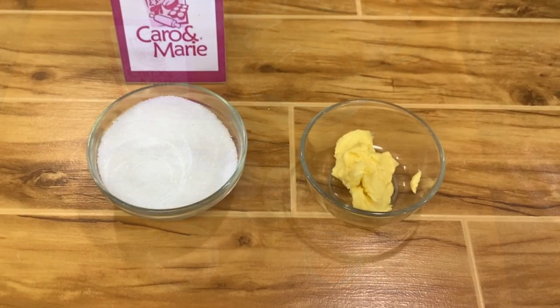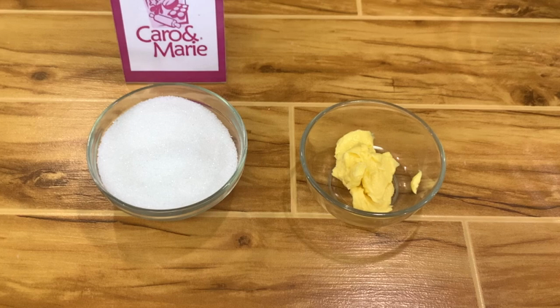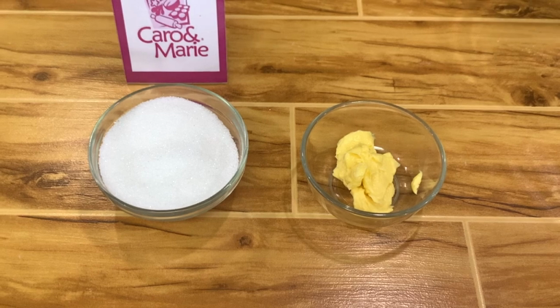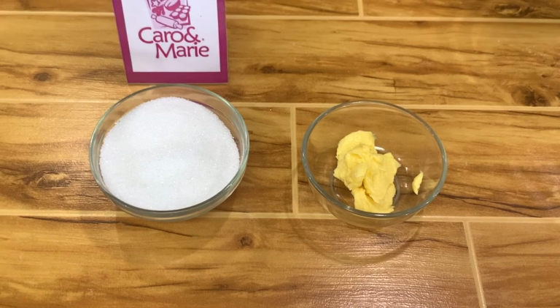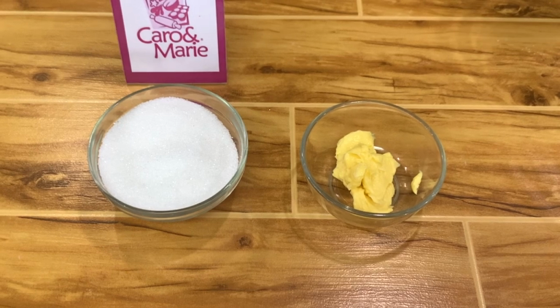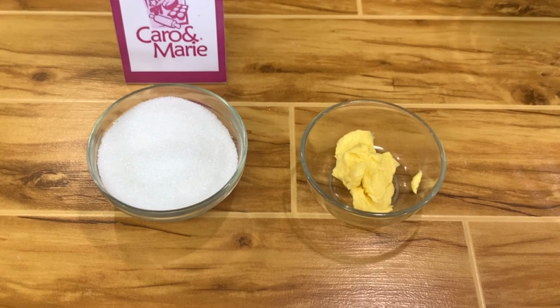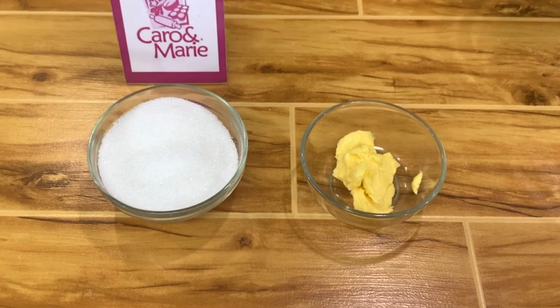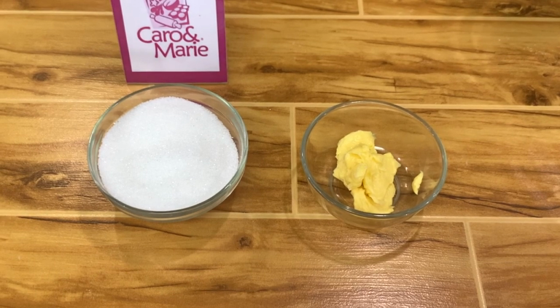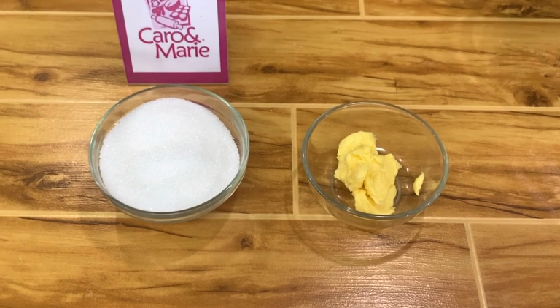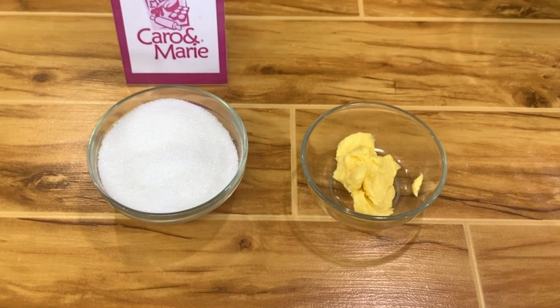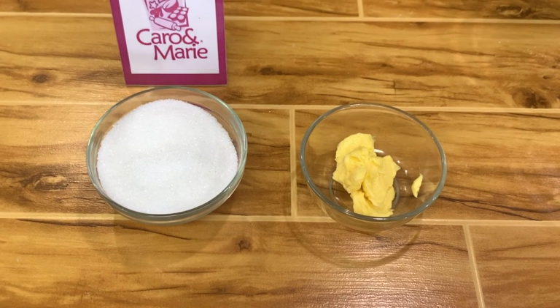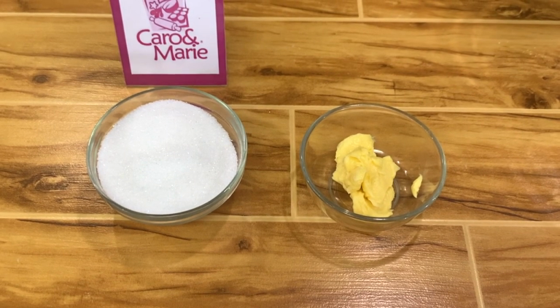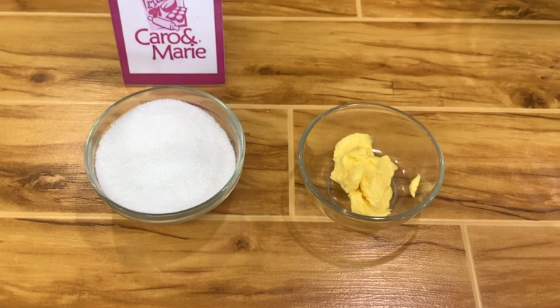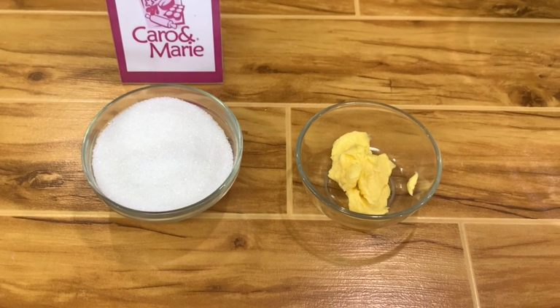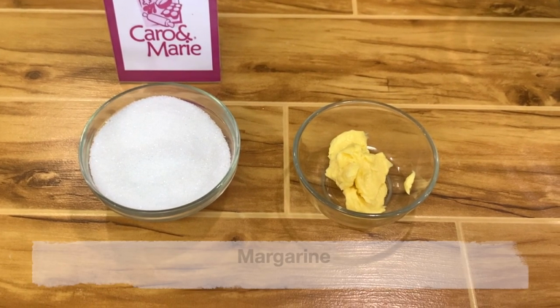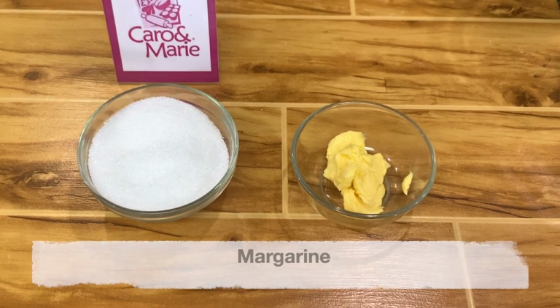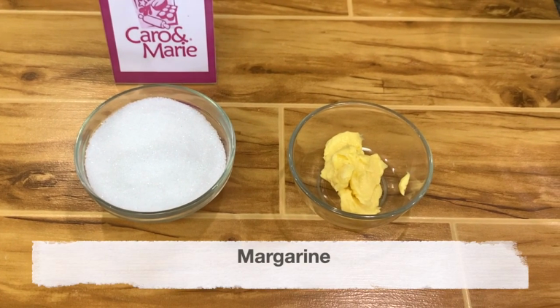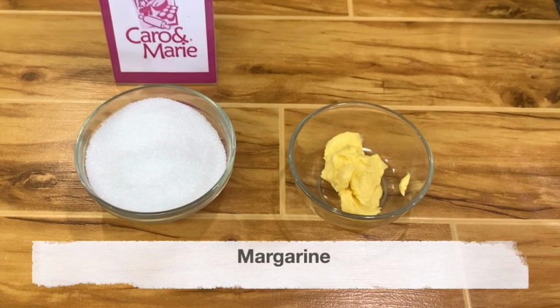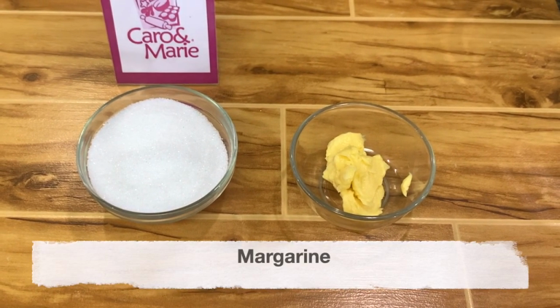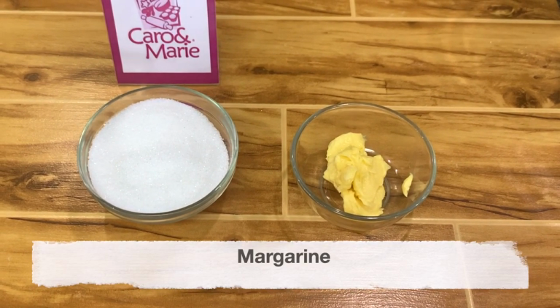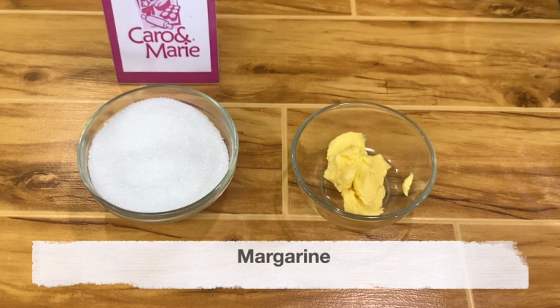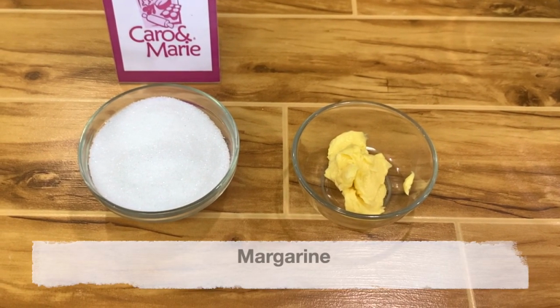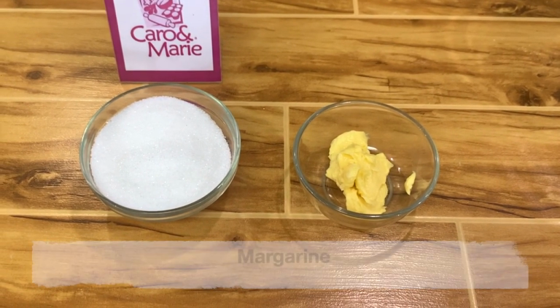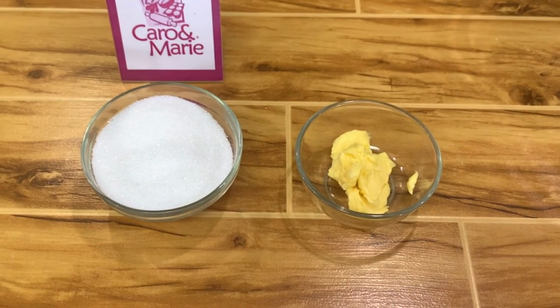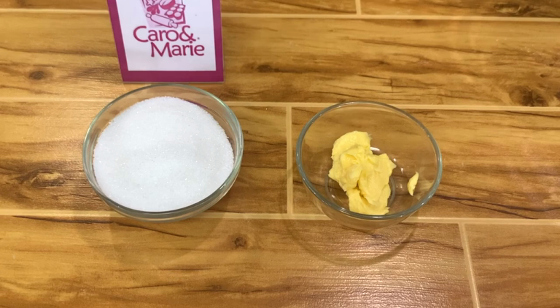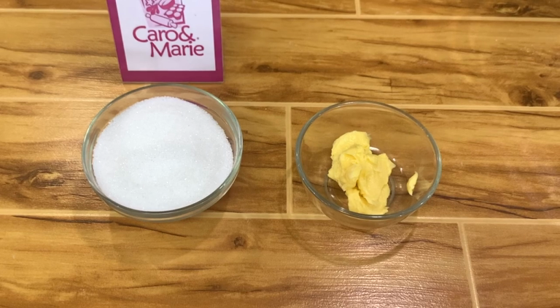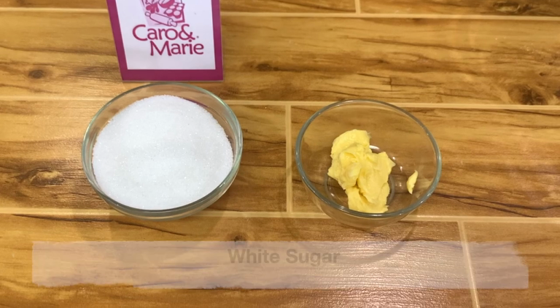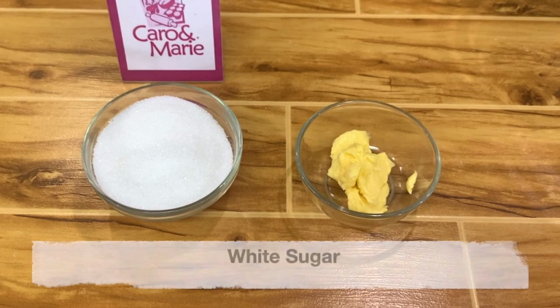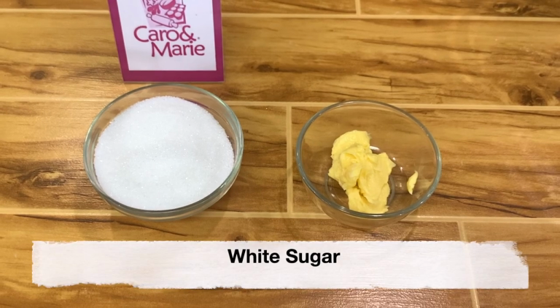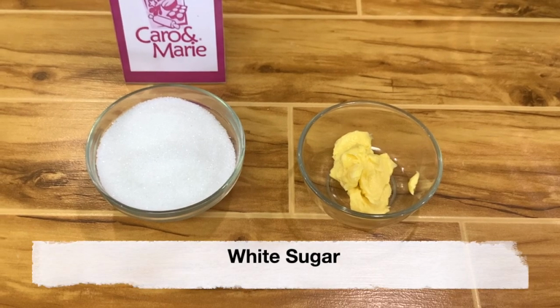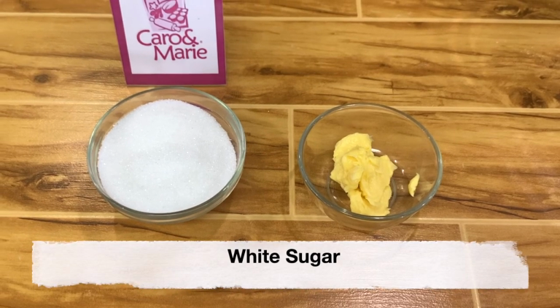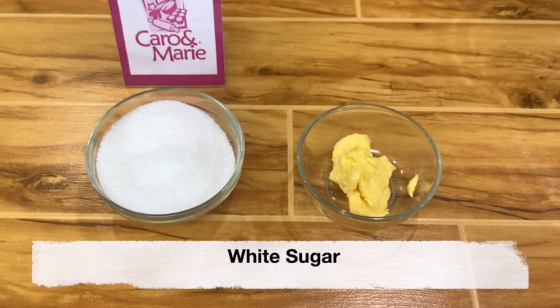For brushing, you have non-refrigerated margarine and sugar.